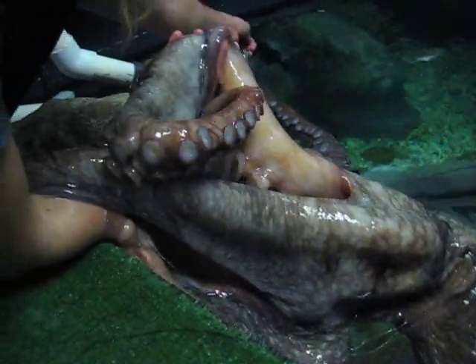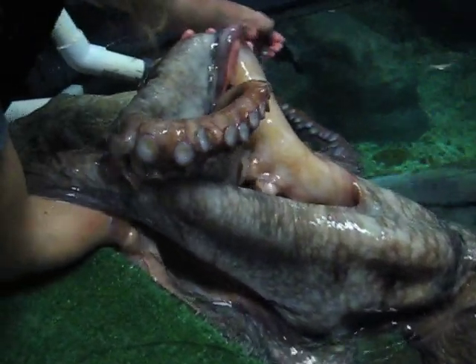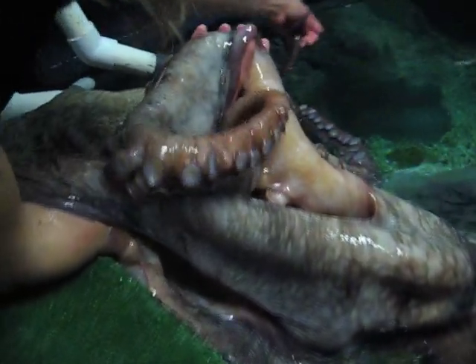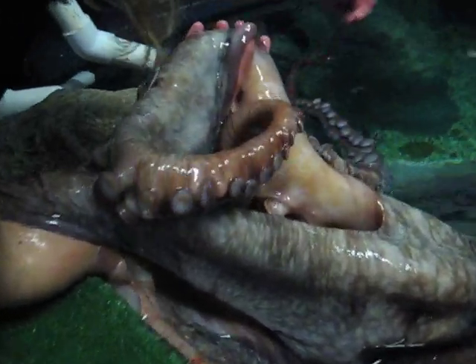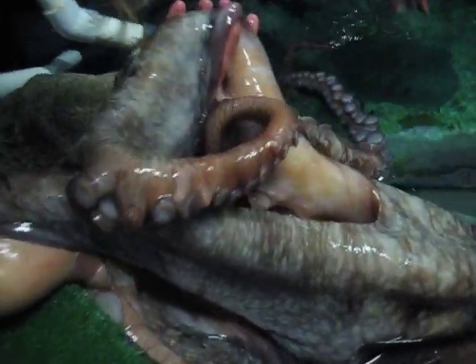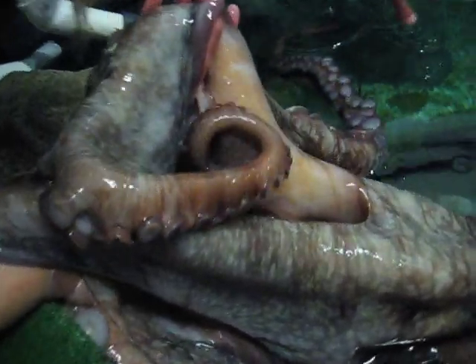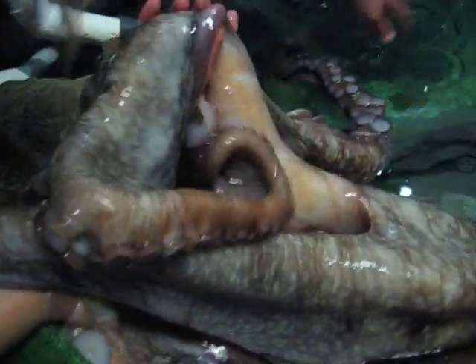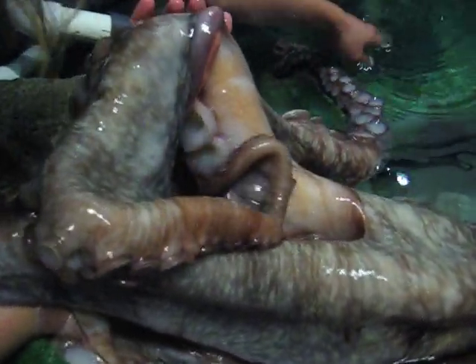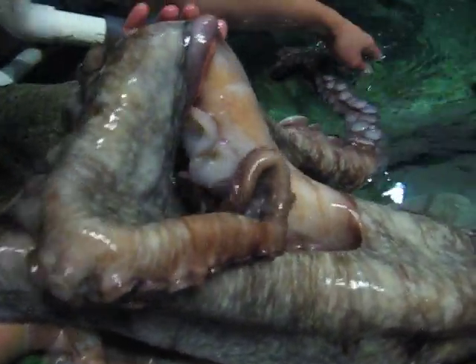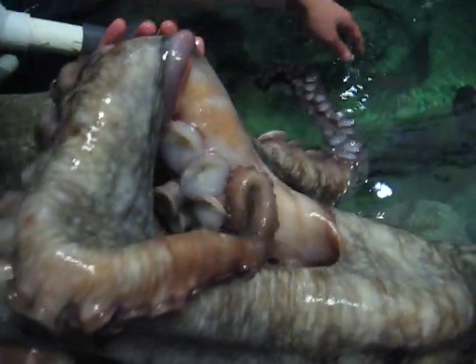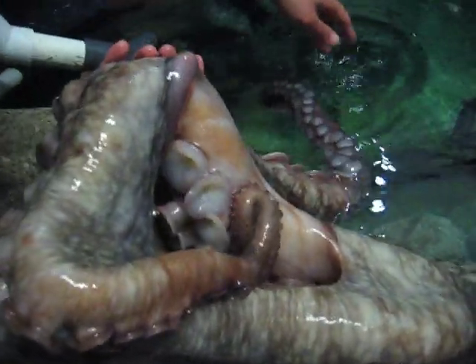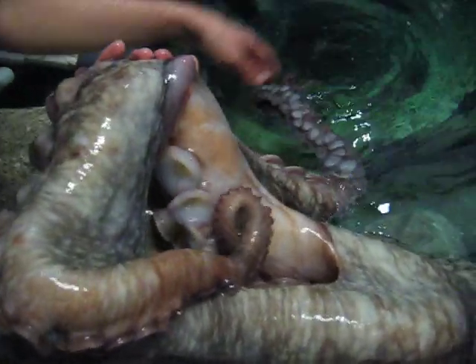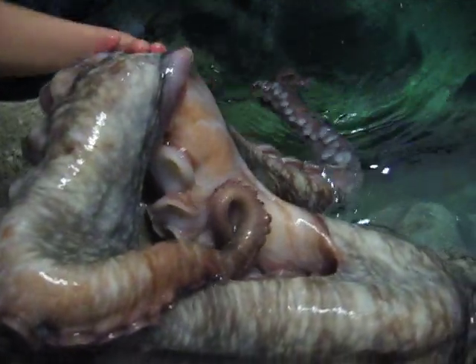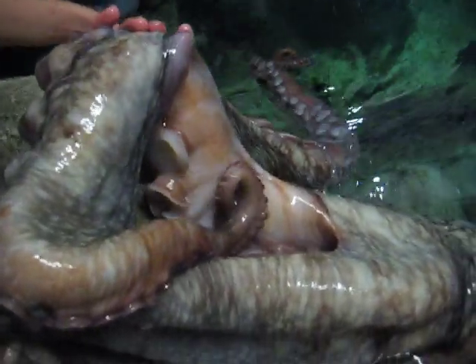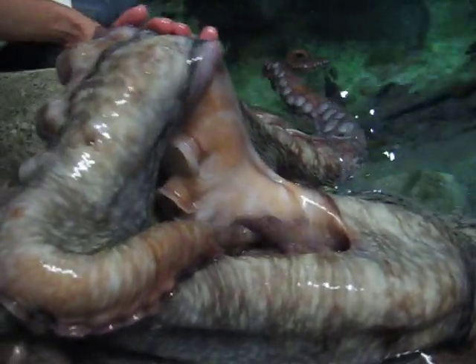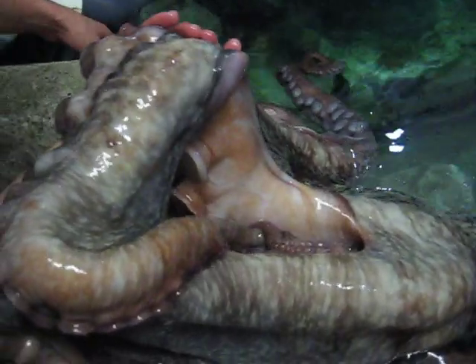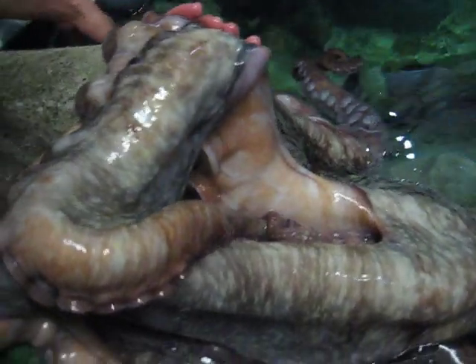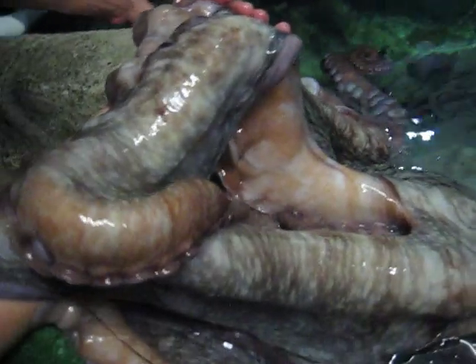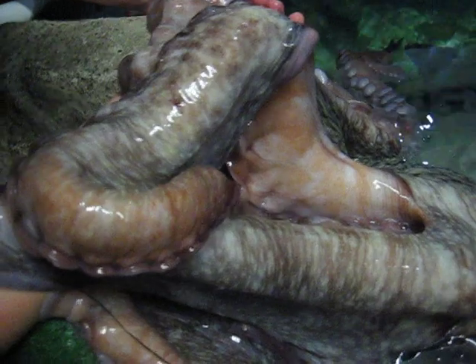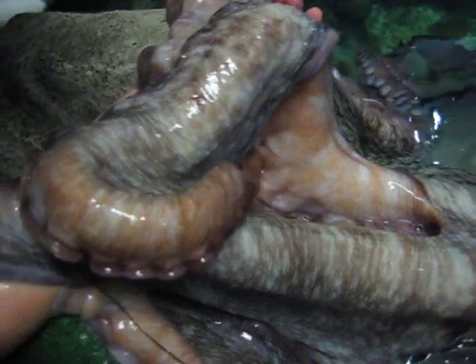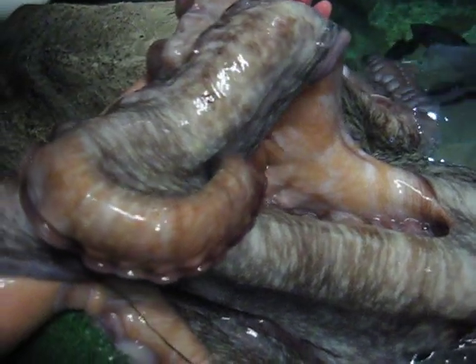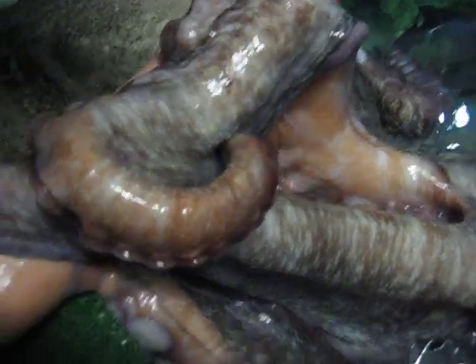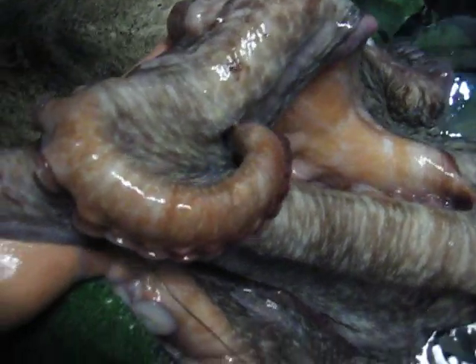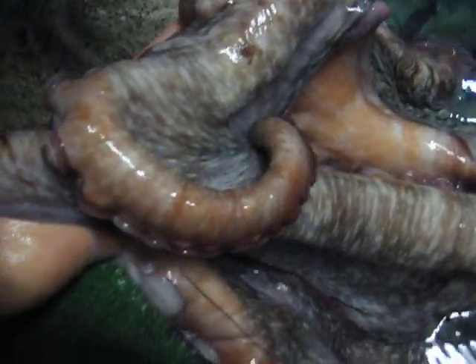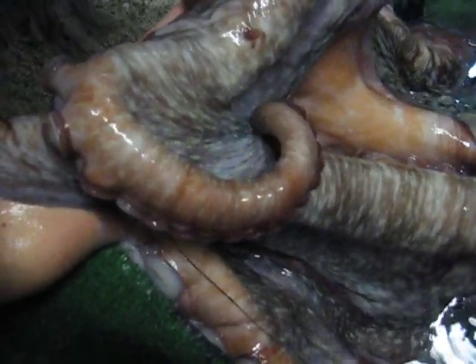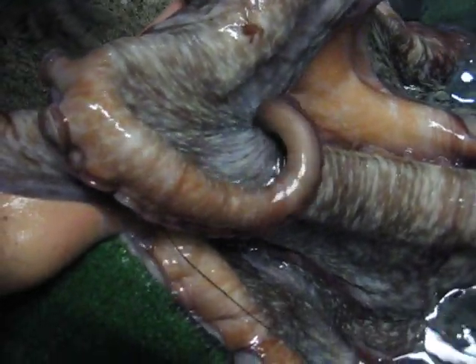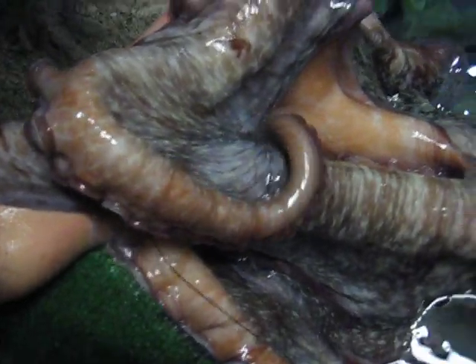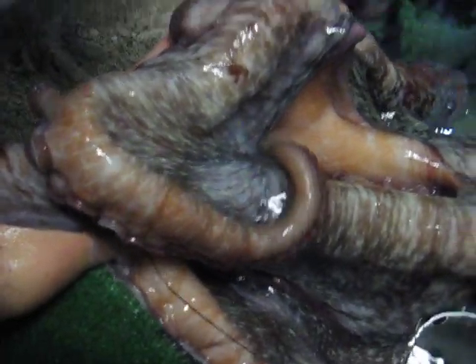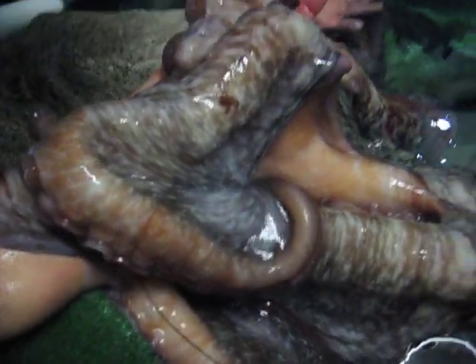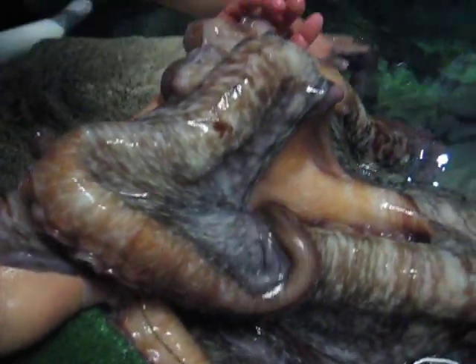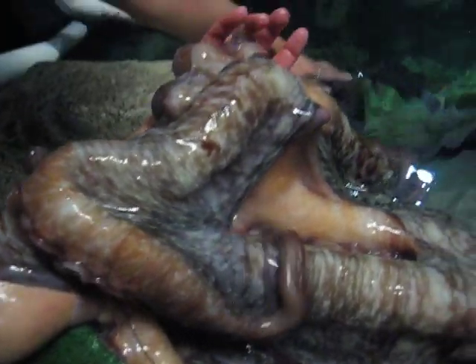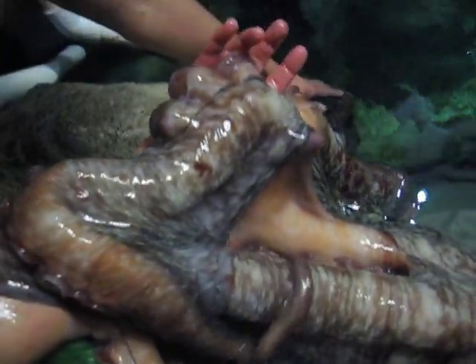This water is really cold. They stay in captivity better in colder water, so it's 49 or 50 degrees.